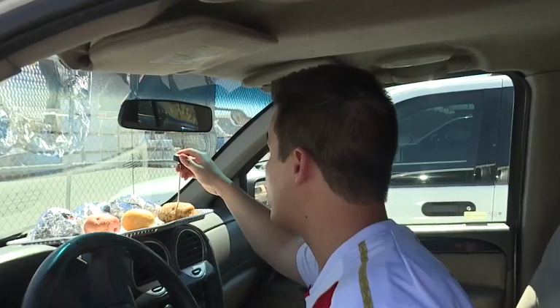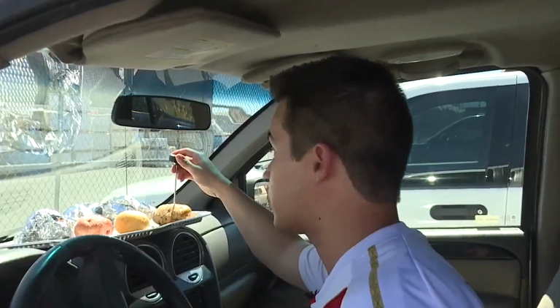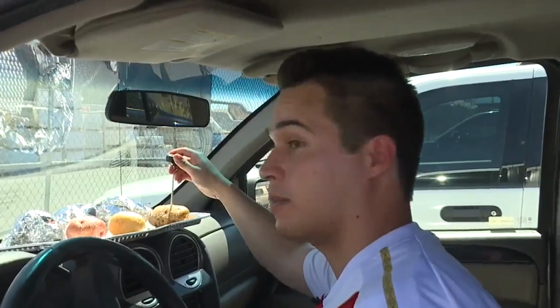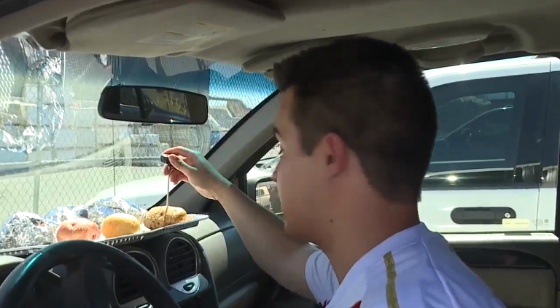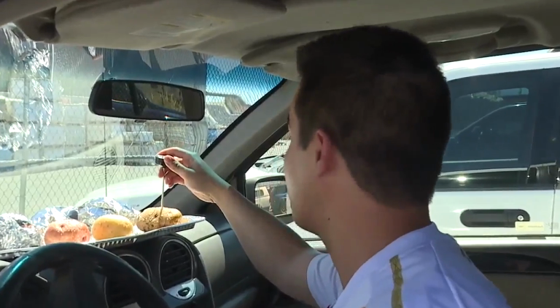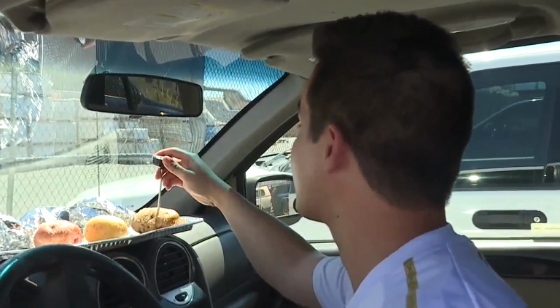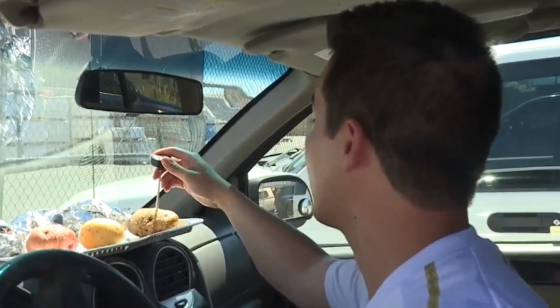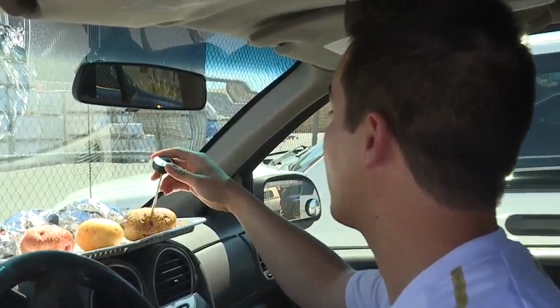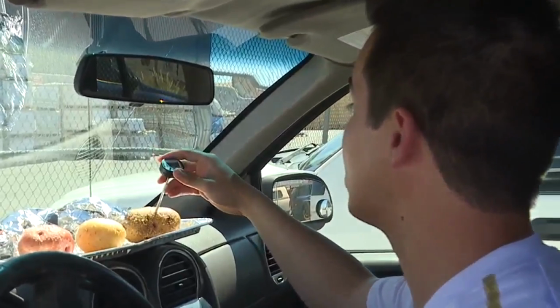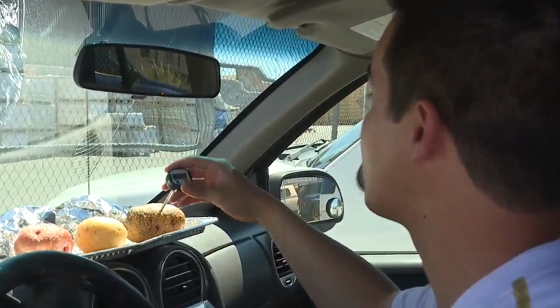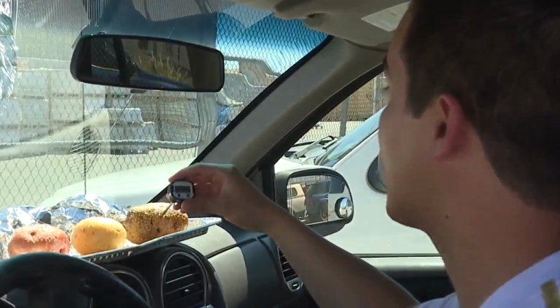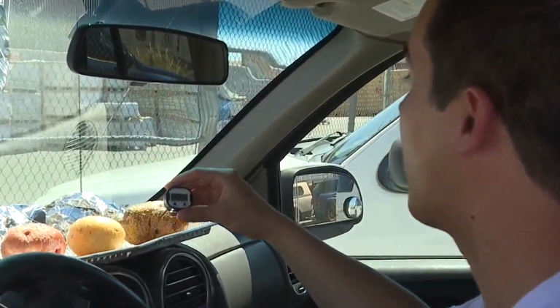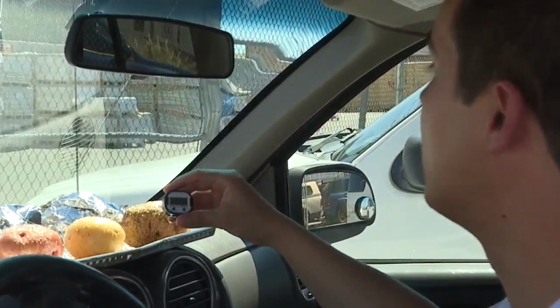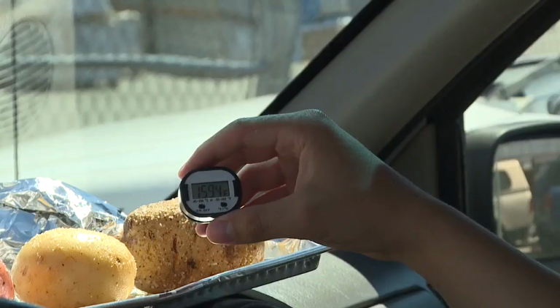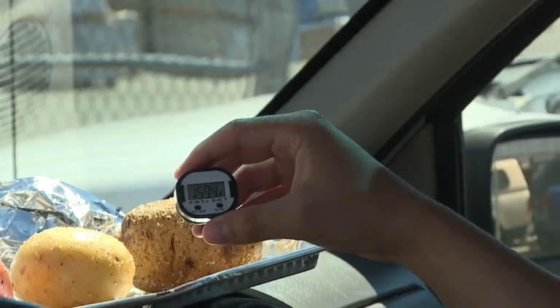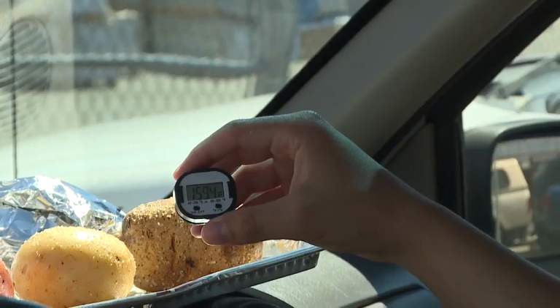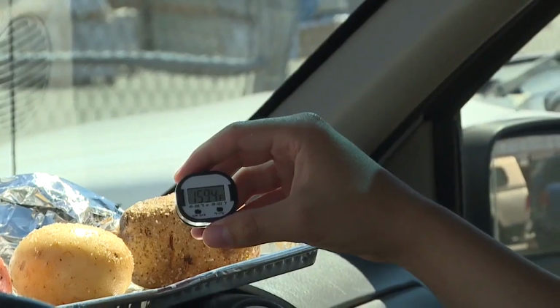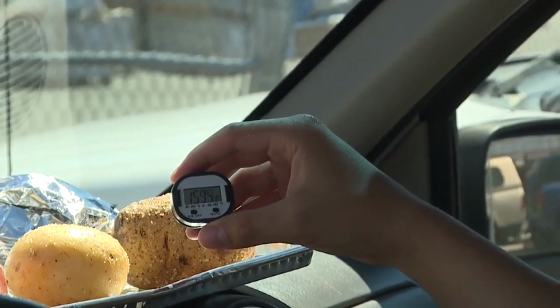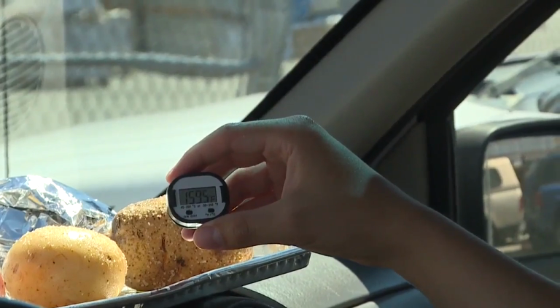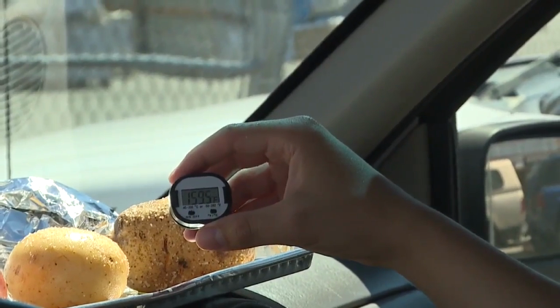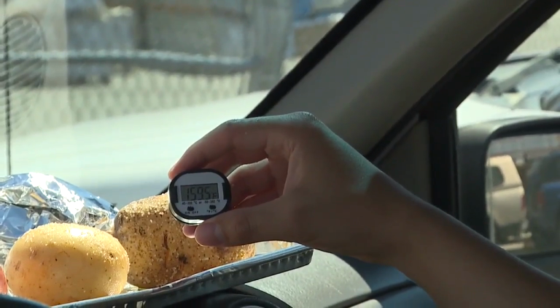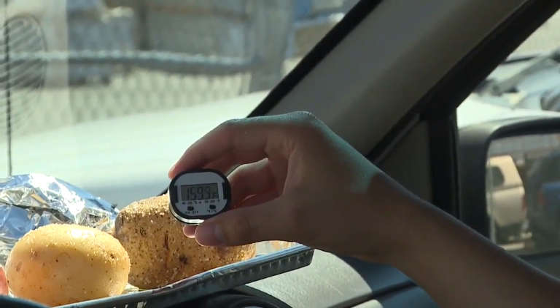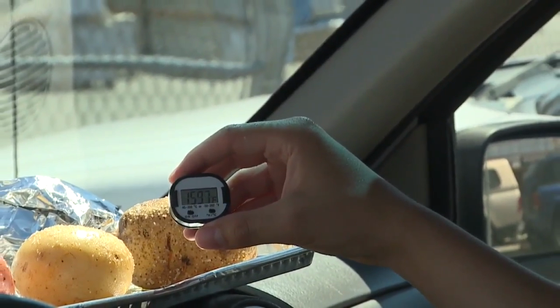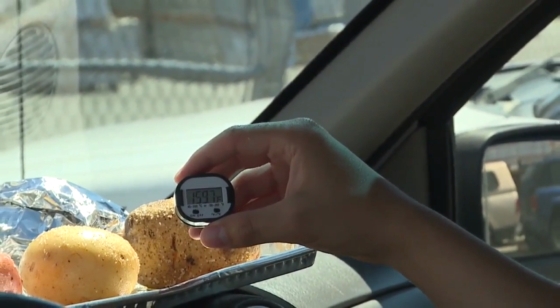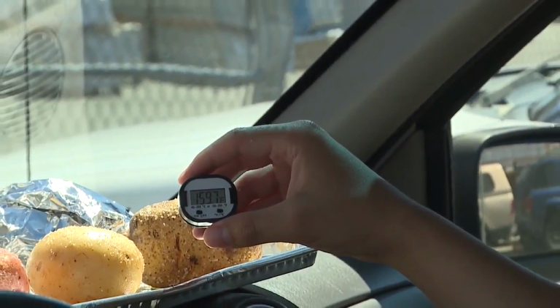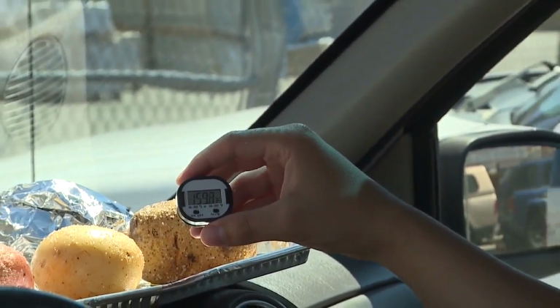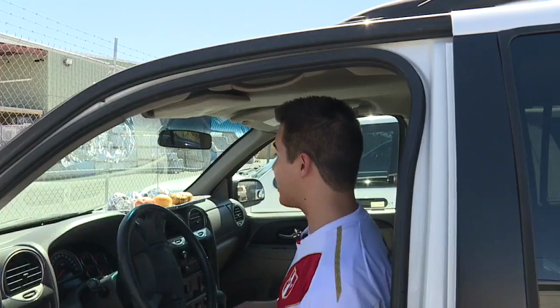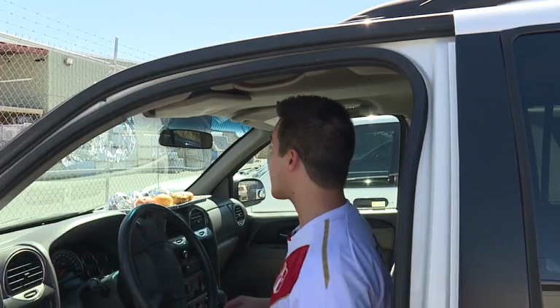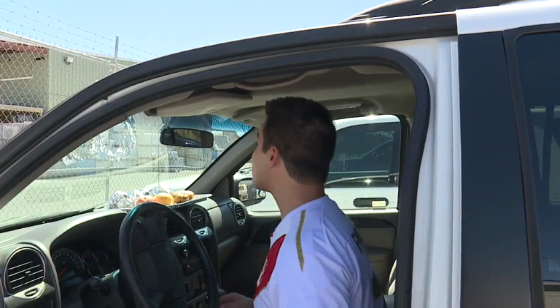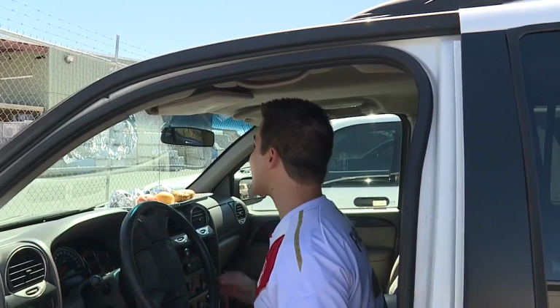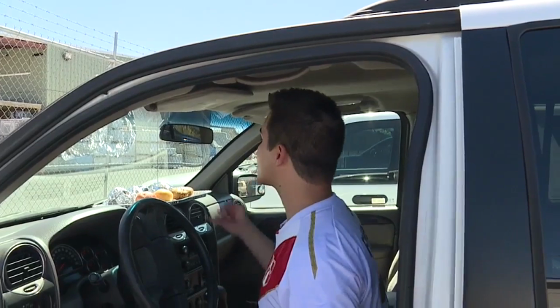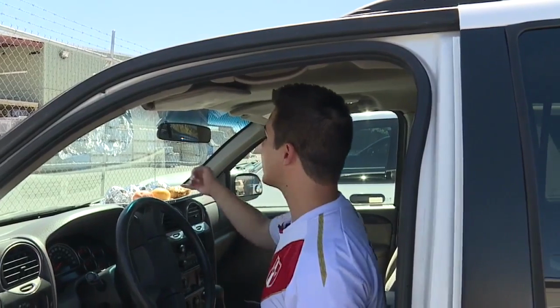This russet potato is sliding right in there — check that out. Almost 160 degrees, it's at 159. They are in fact cooking.